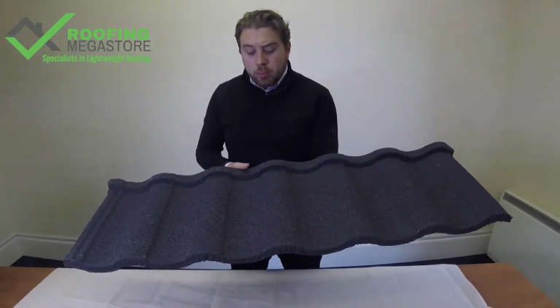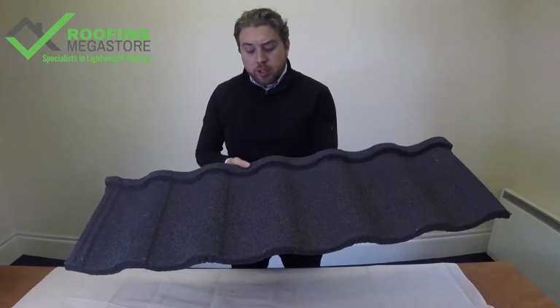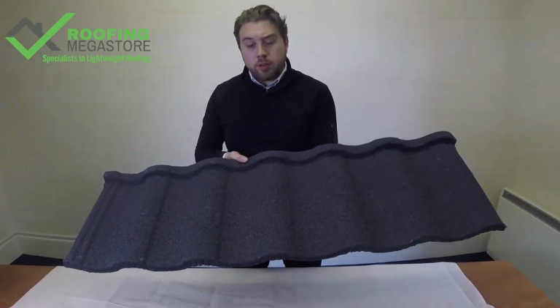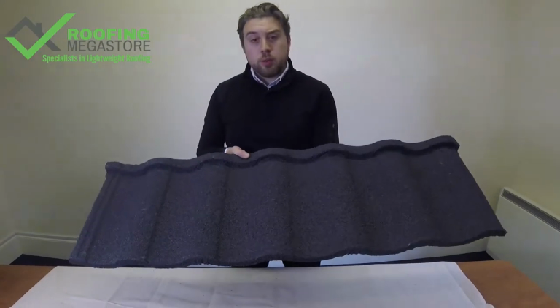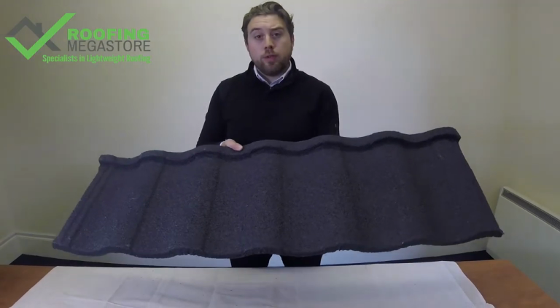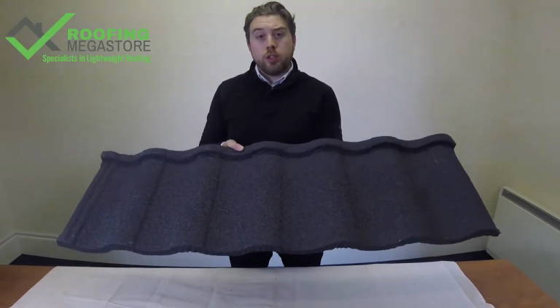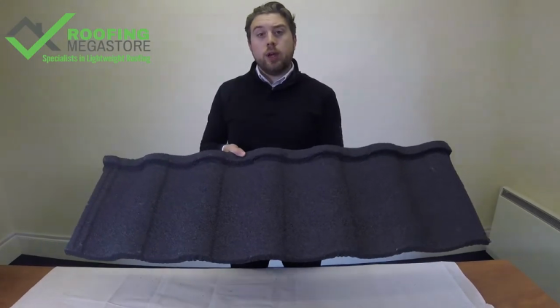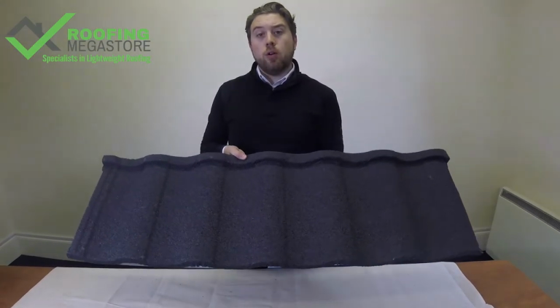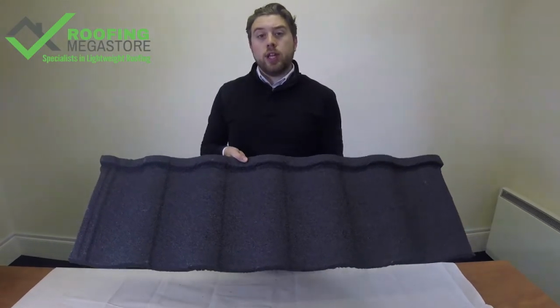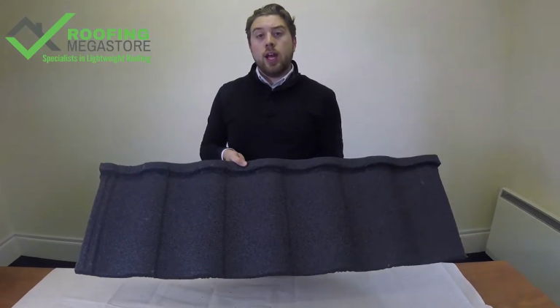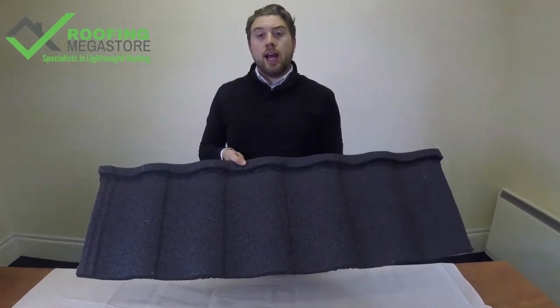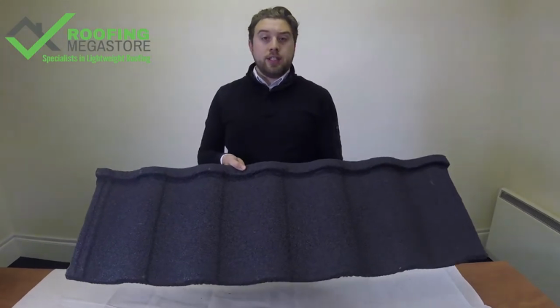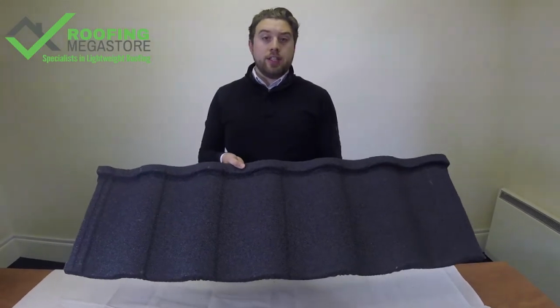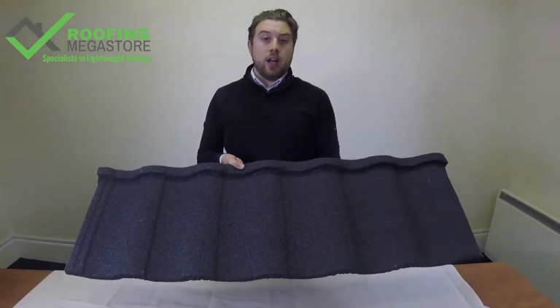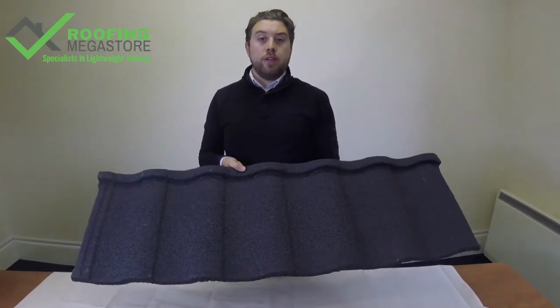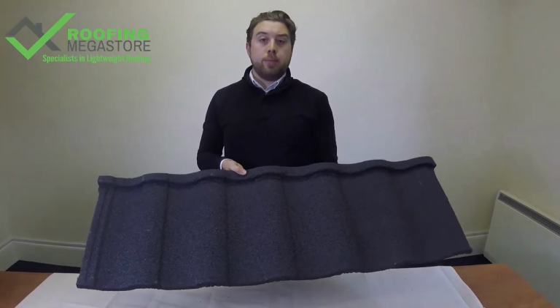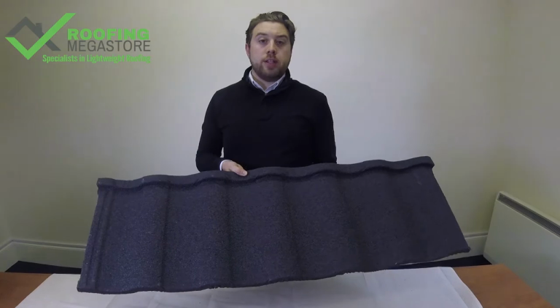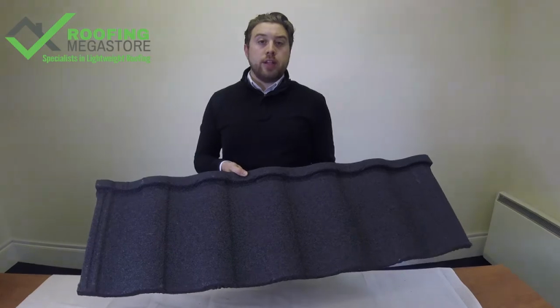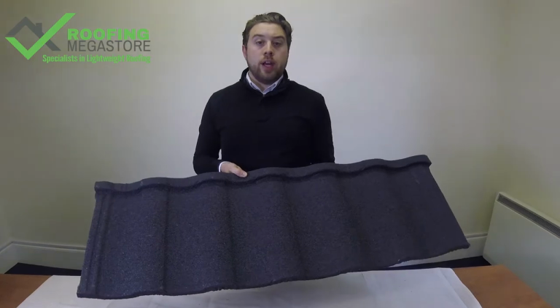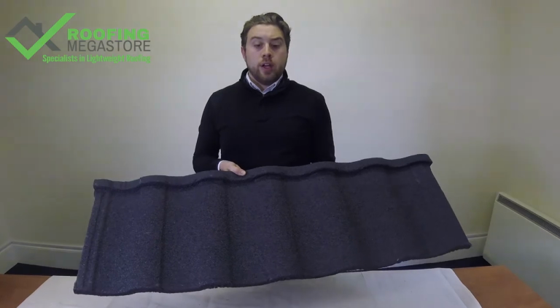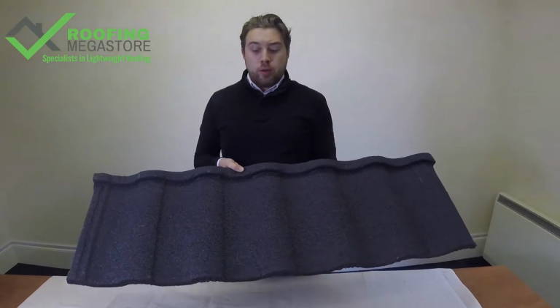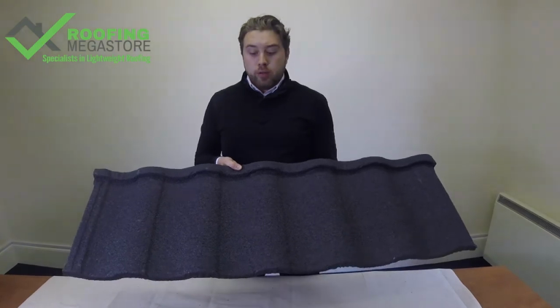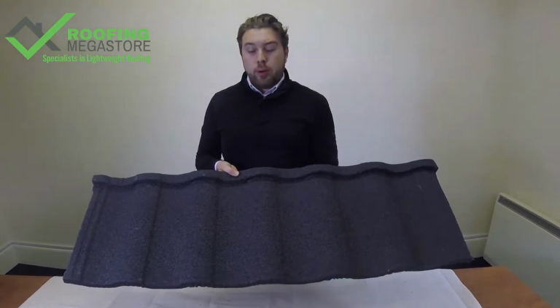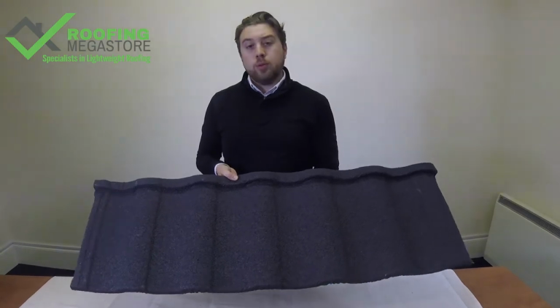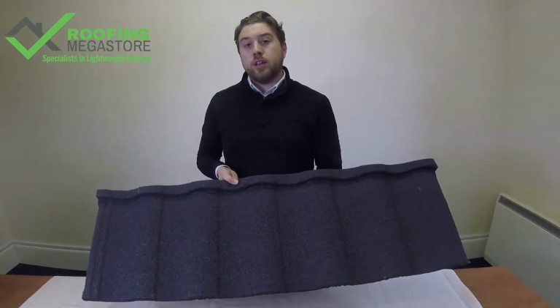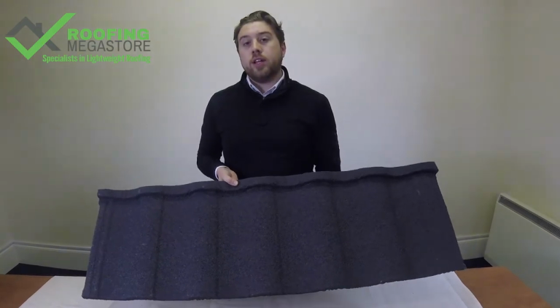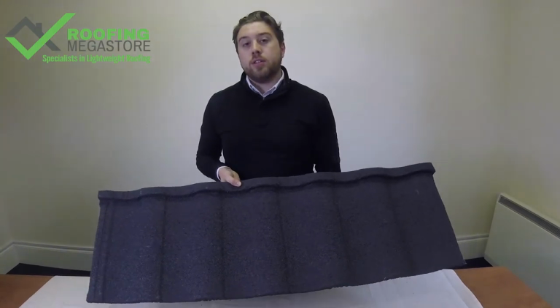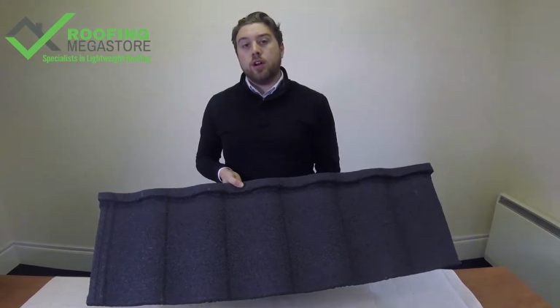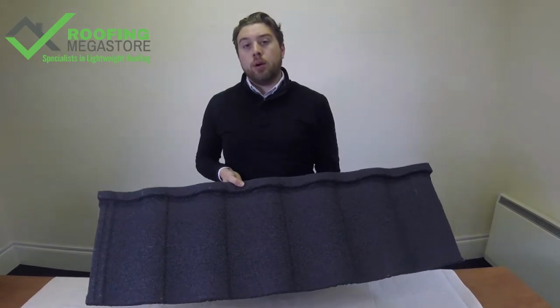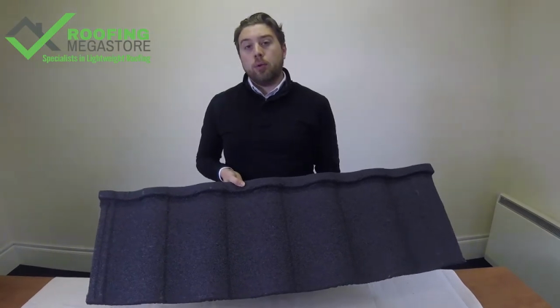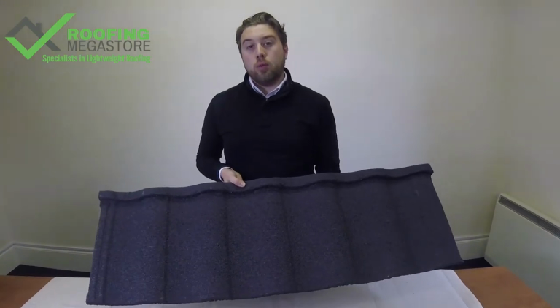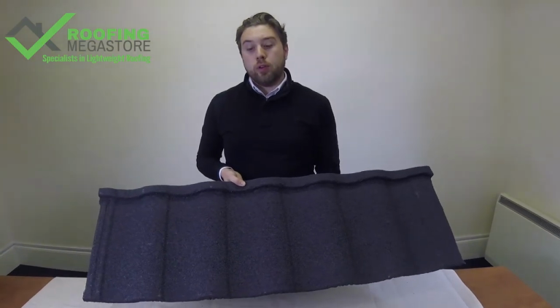The product itself comes with a 40-year warranty and a 60-year life expectancy, so it really will stand the test of time upon your roof.